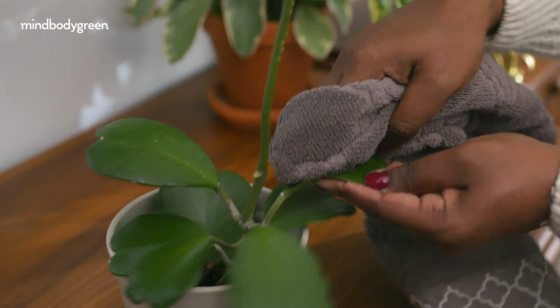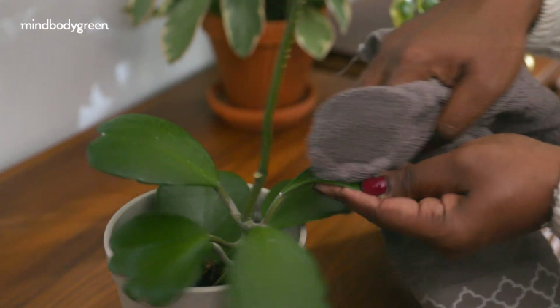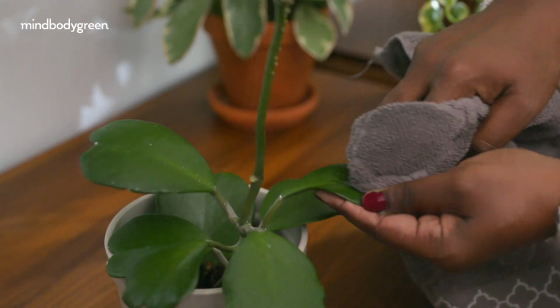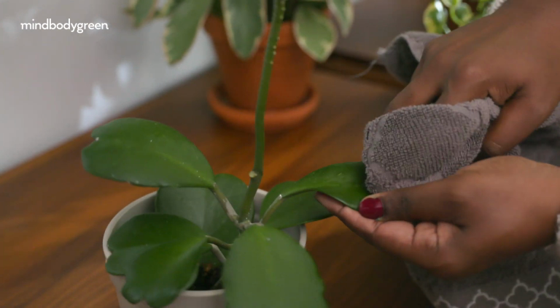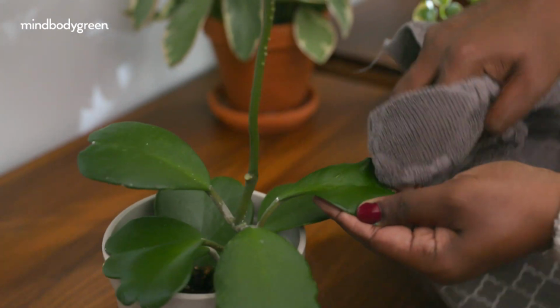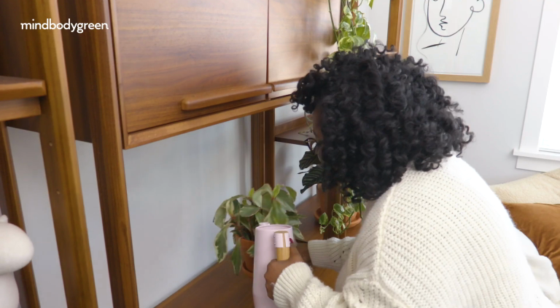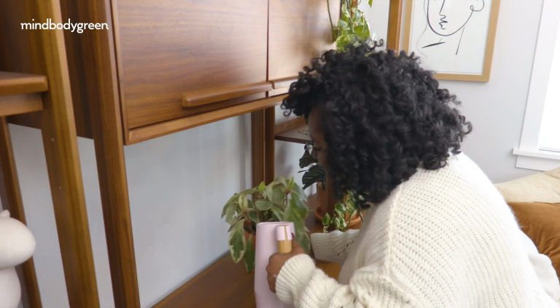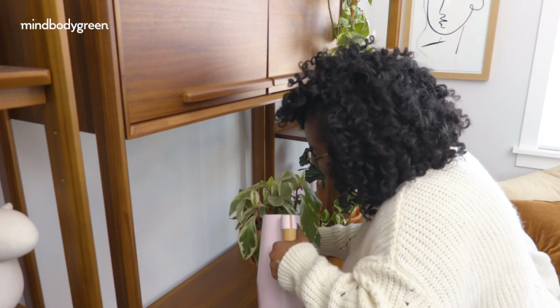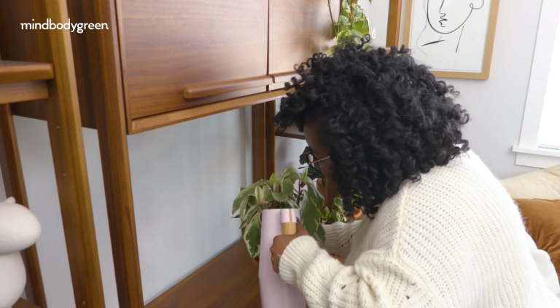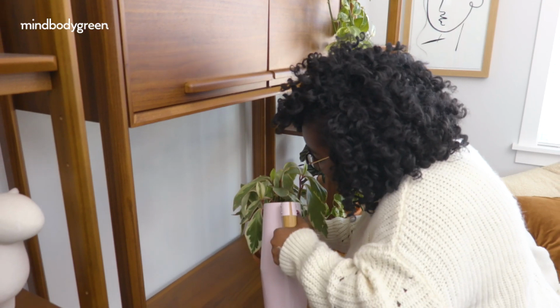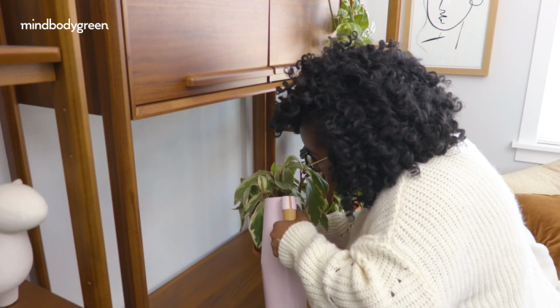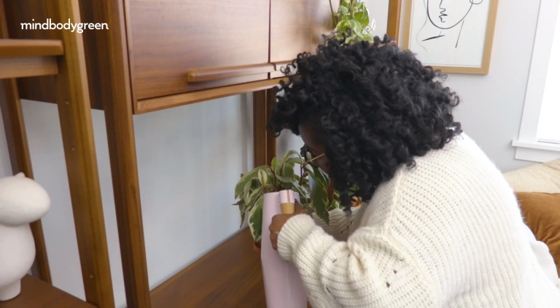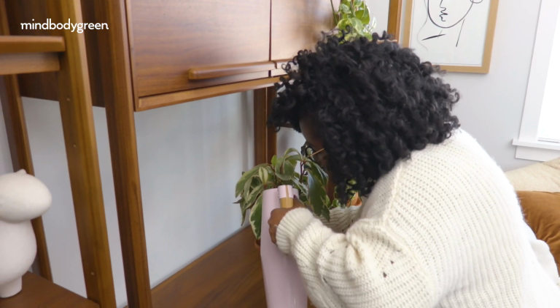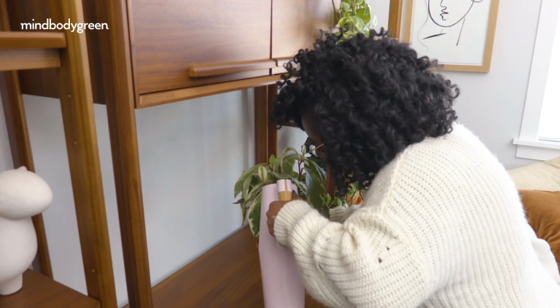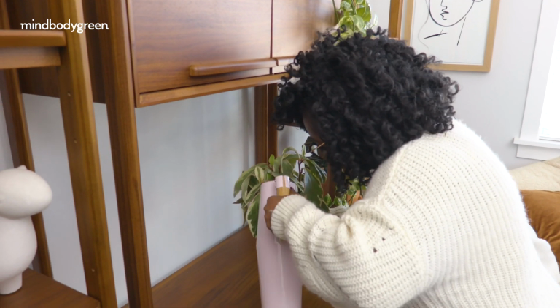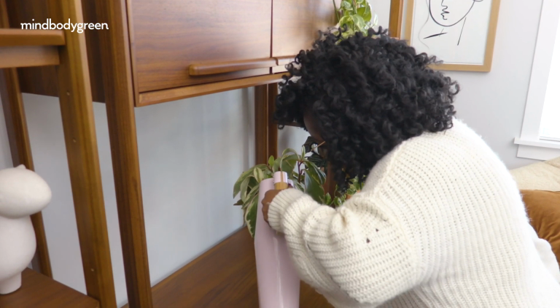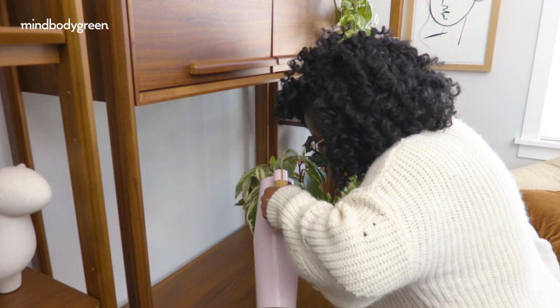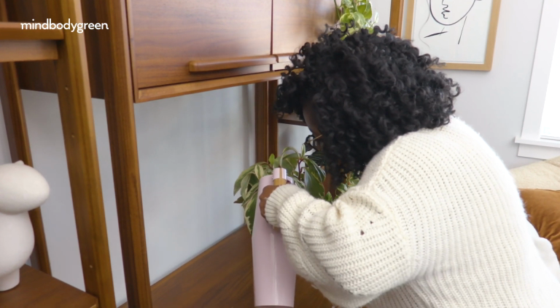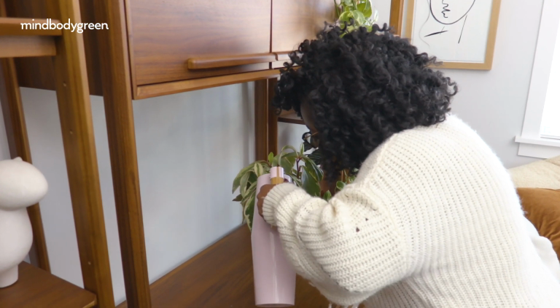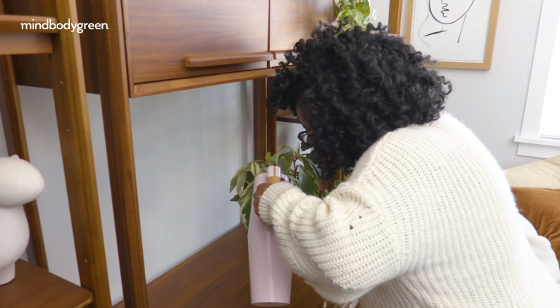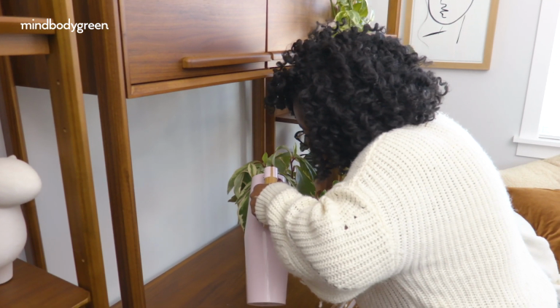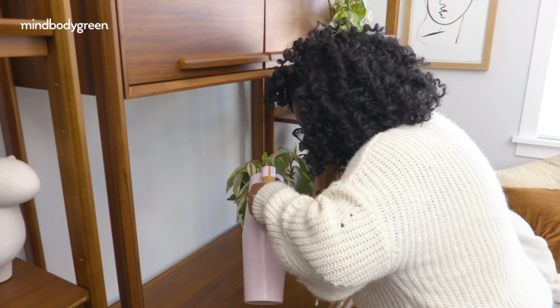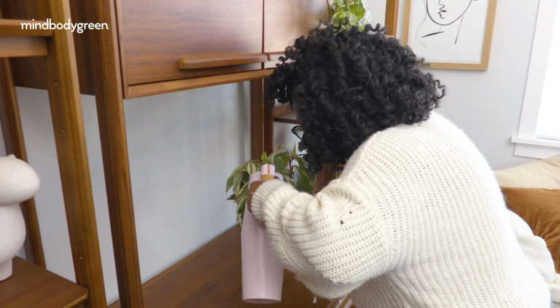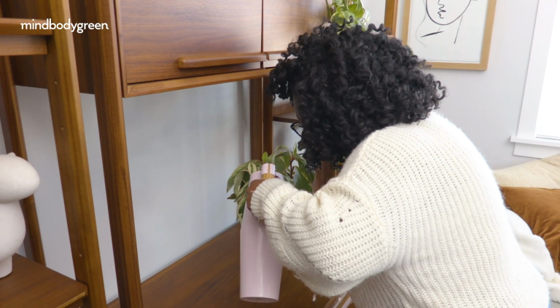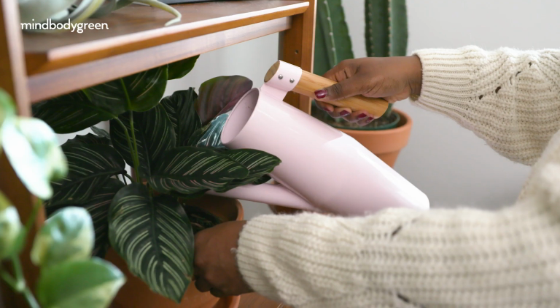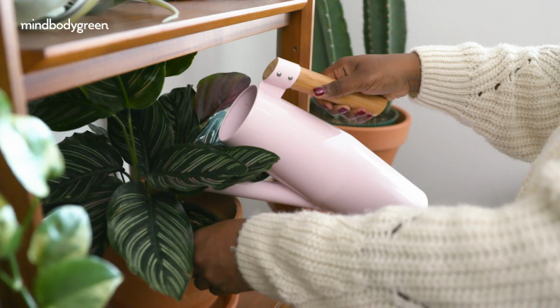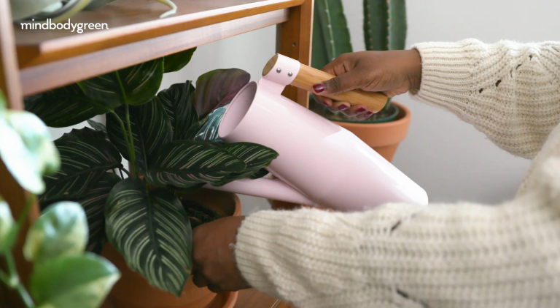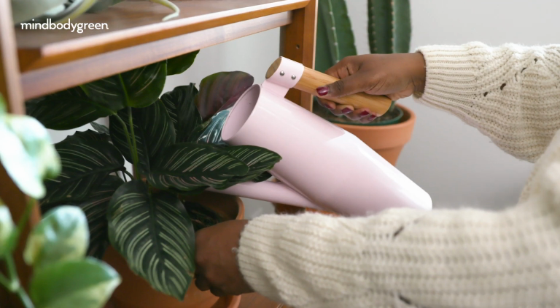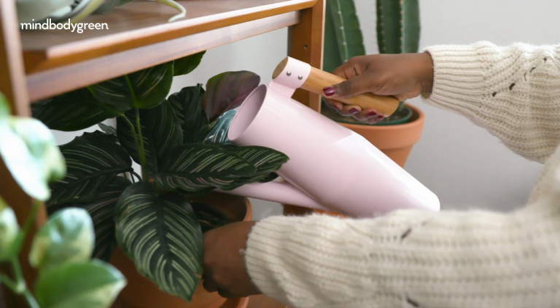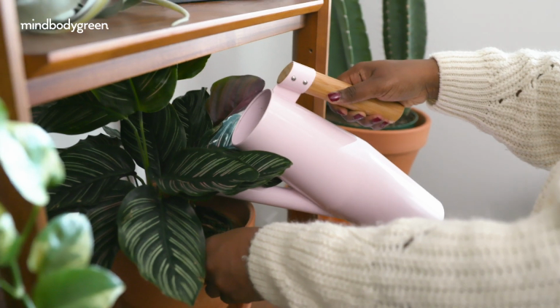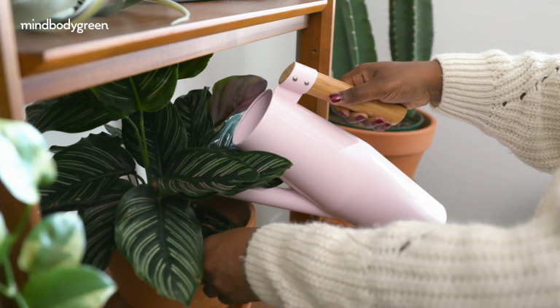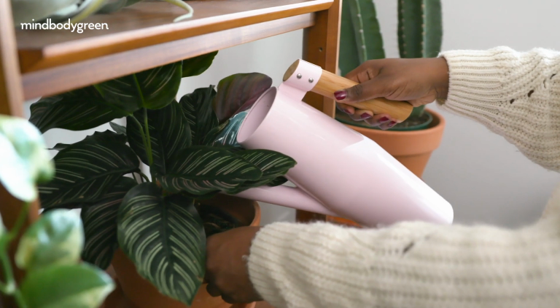Hi little nugget. You are looking so thirsty today.